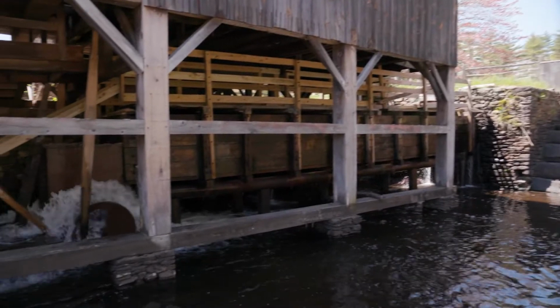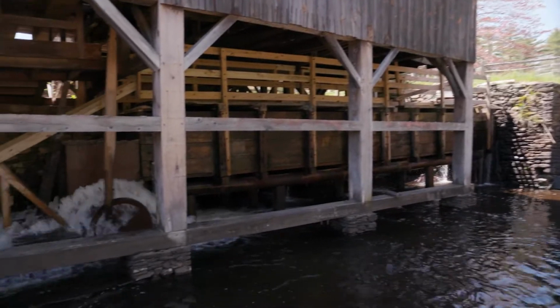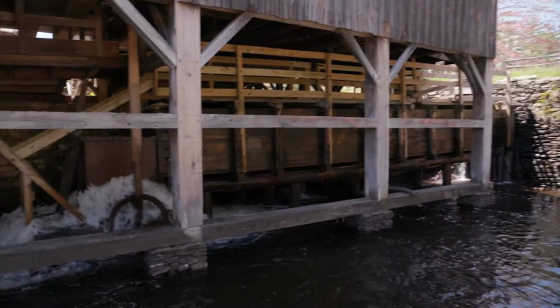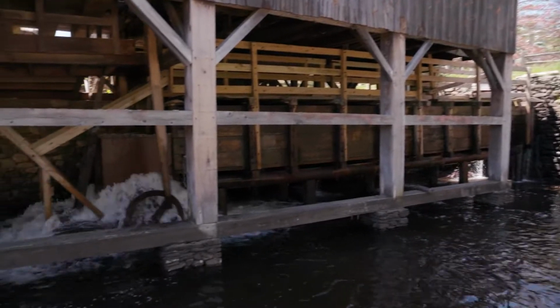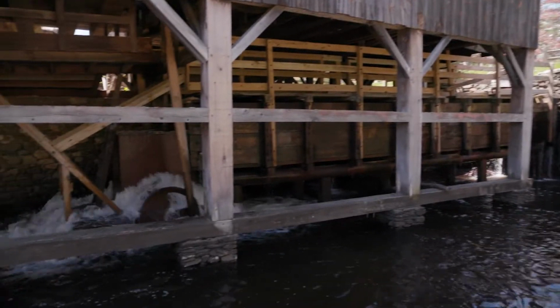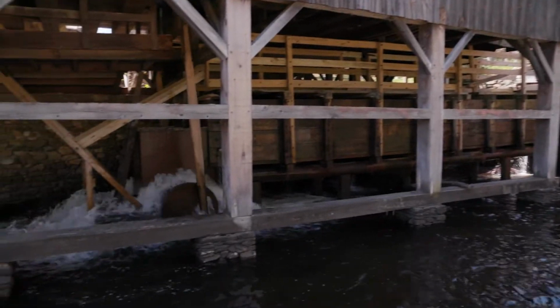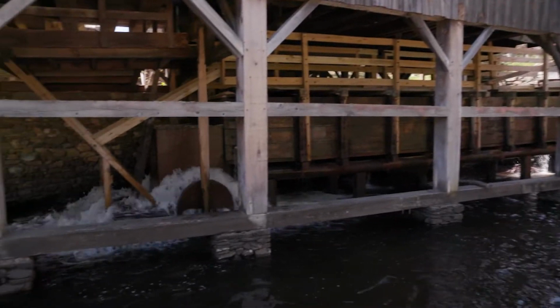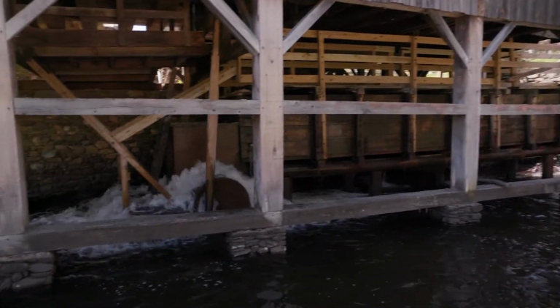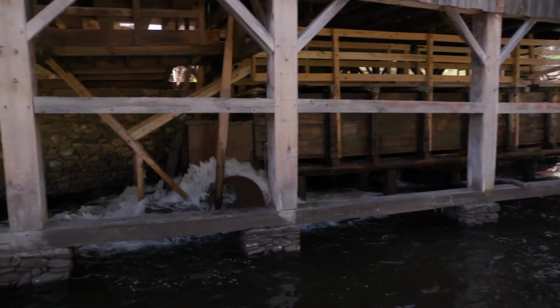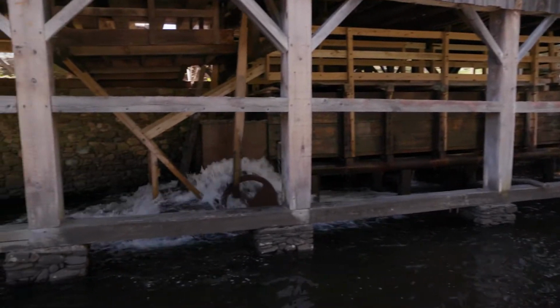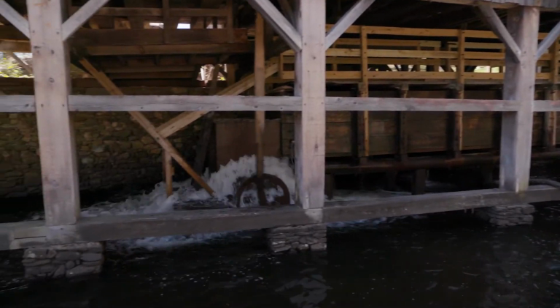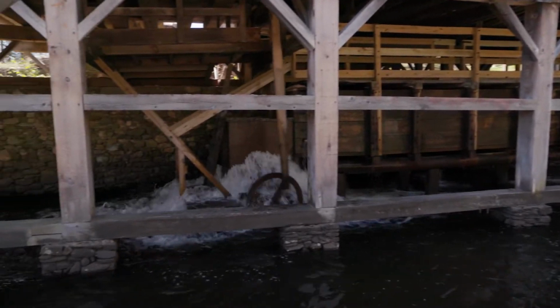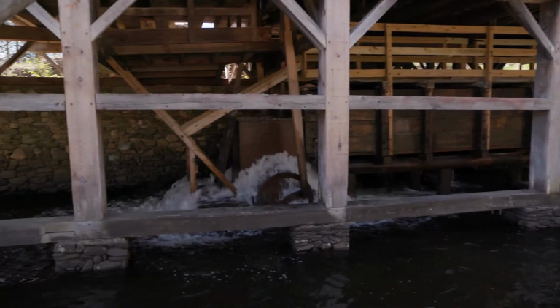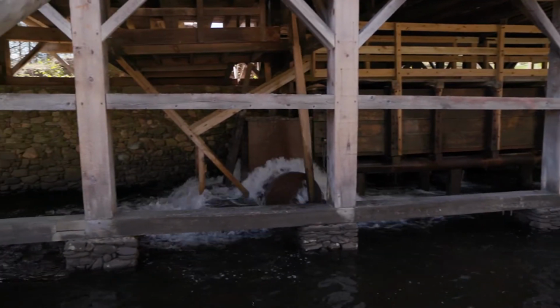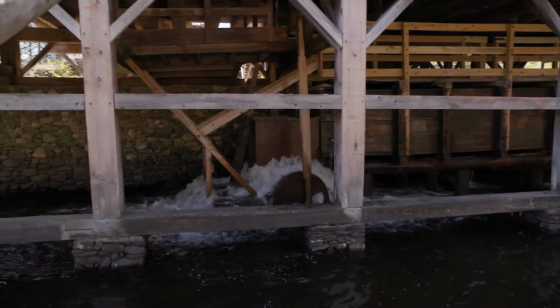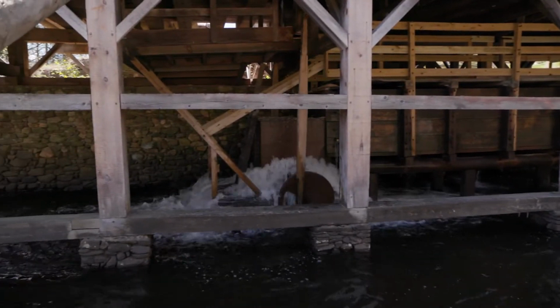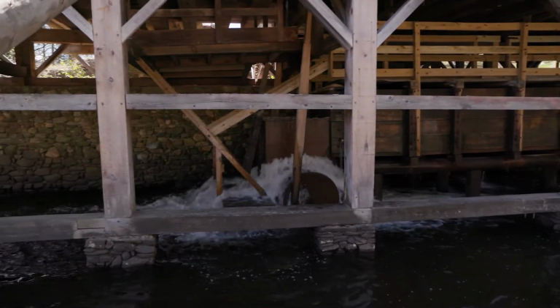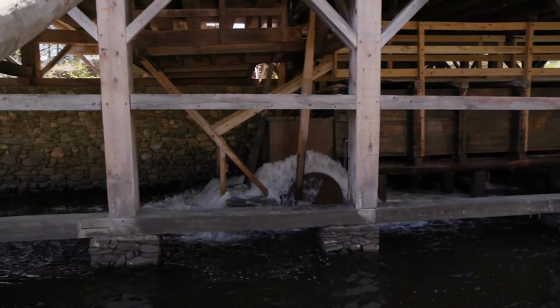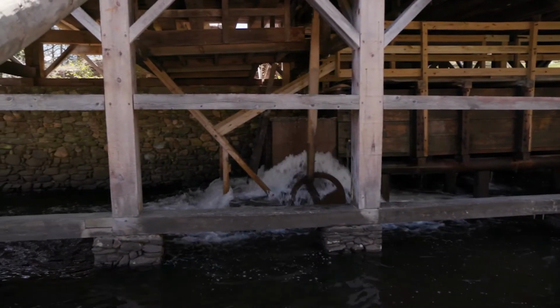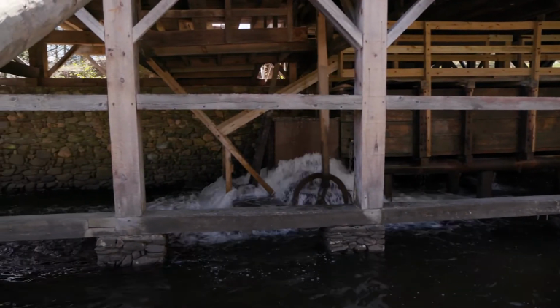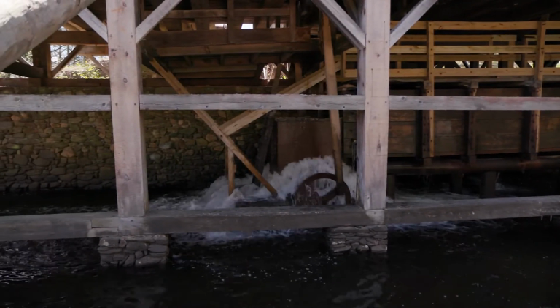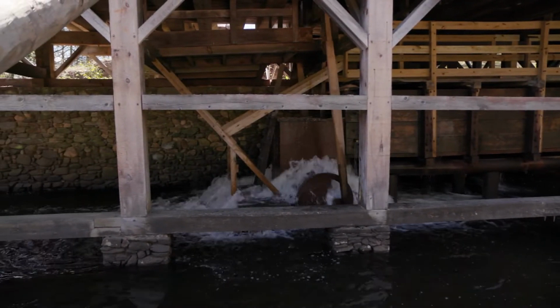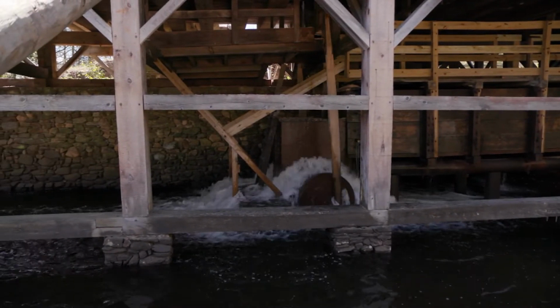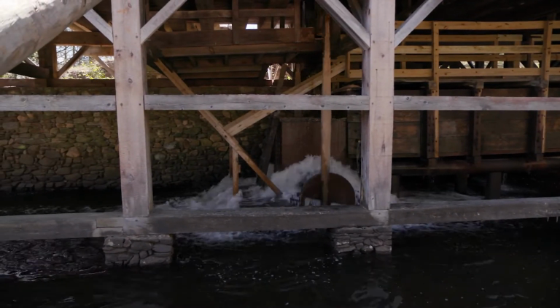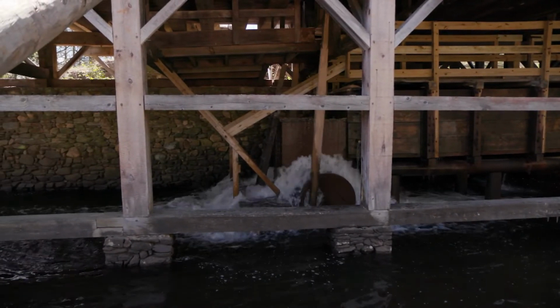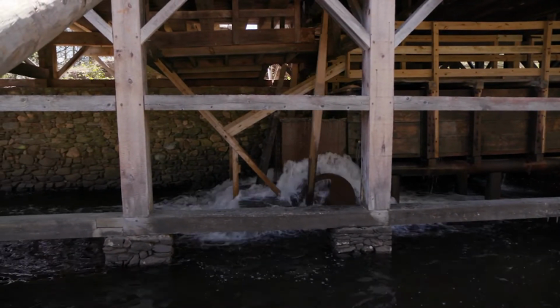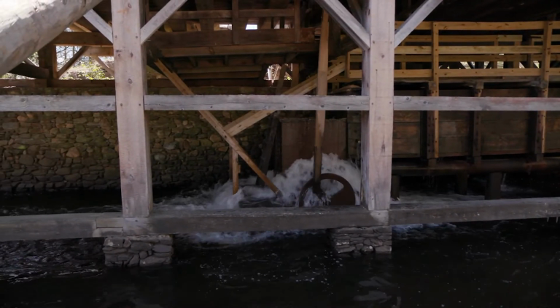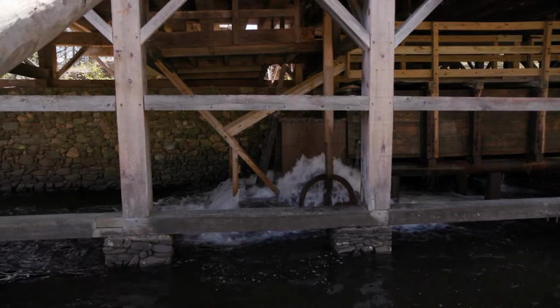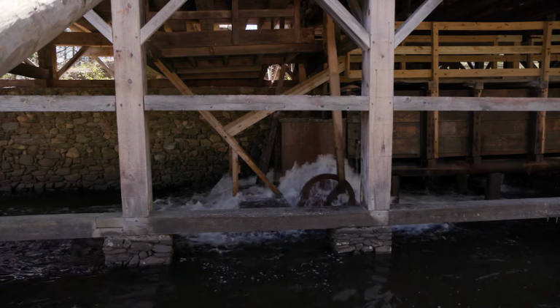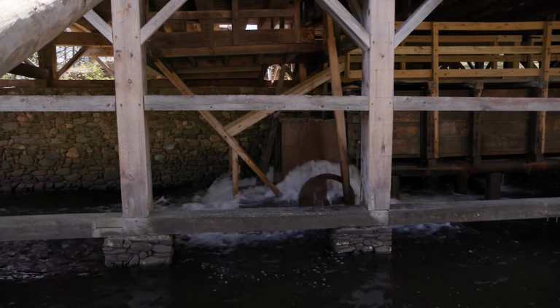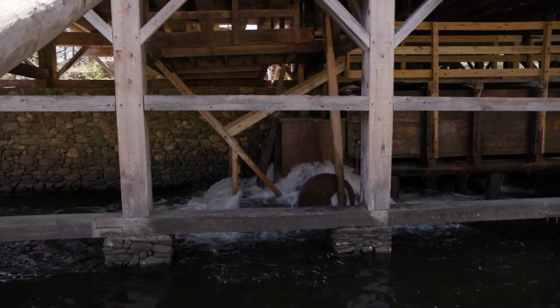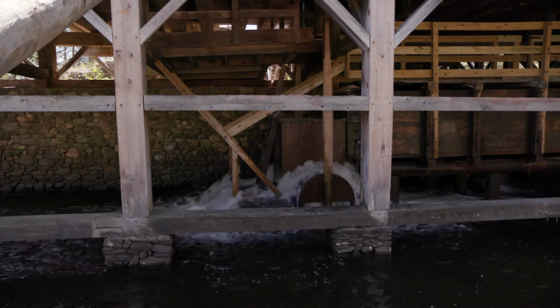This mill, like most other mills in southern New England — well, all of New England — are powered by water.